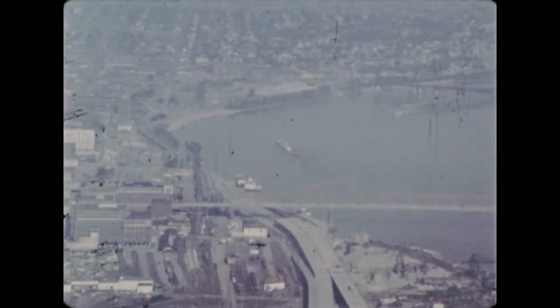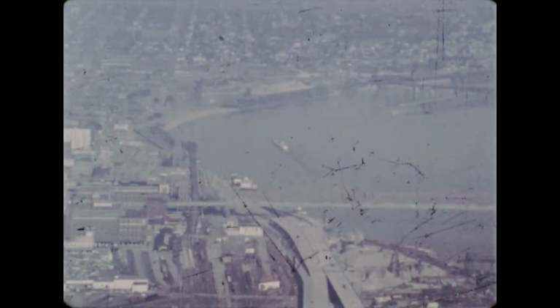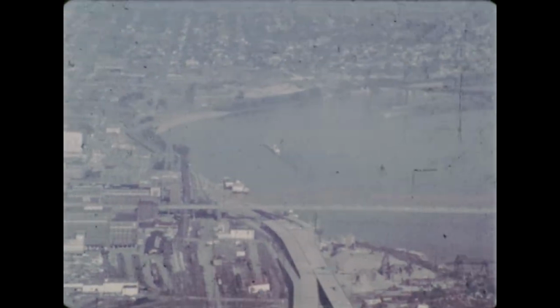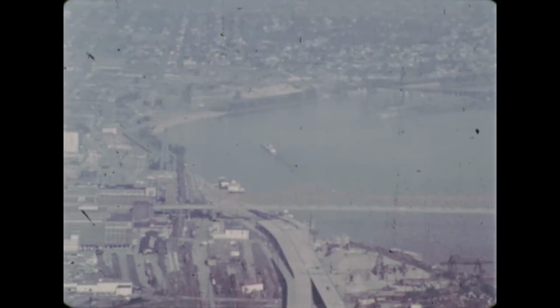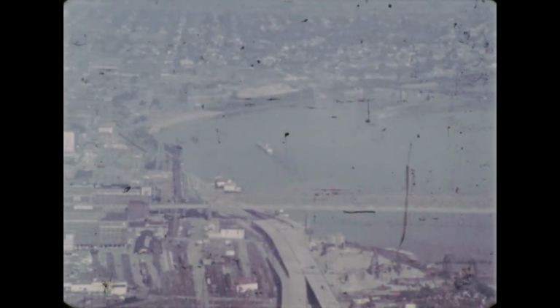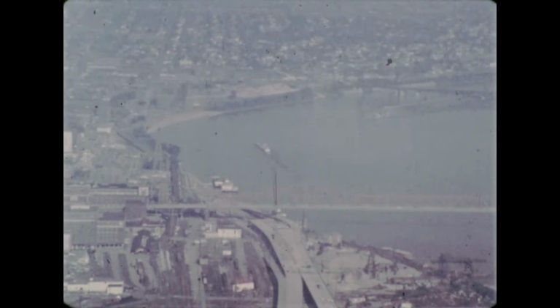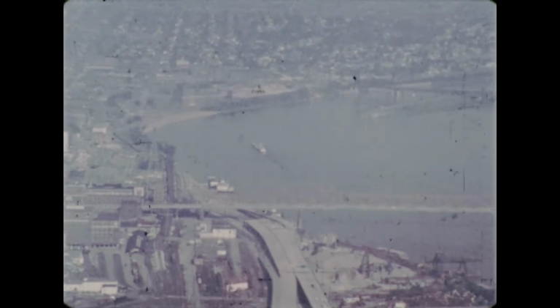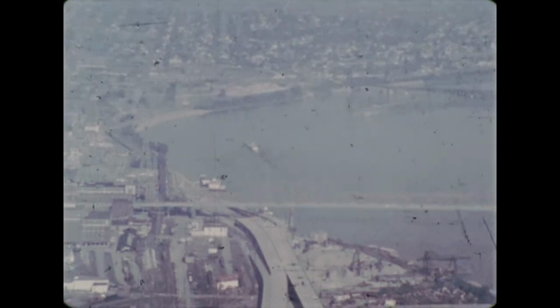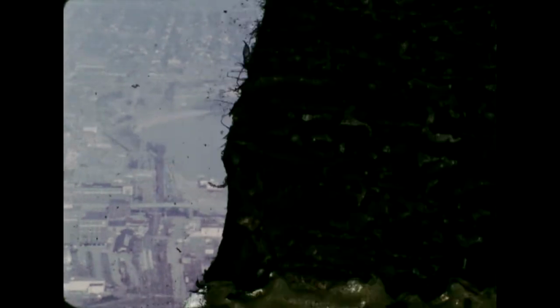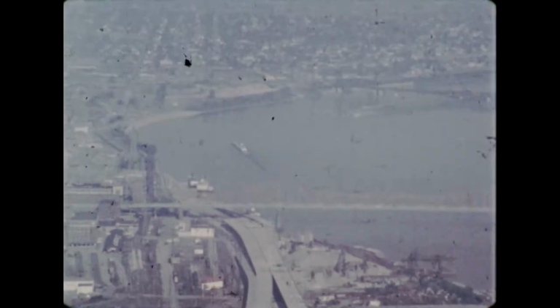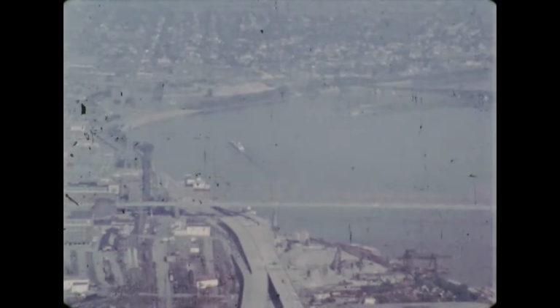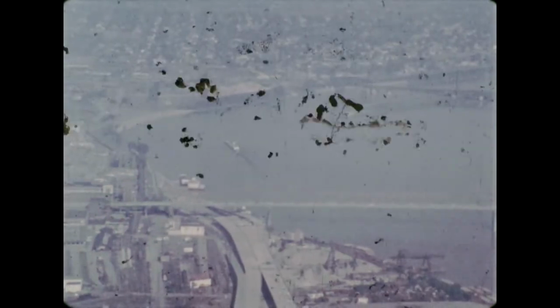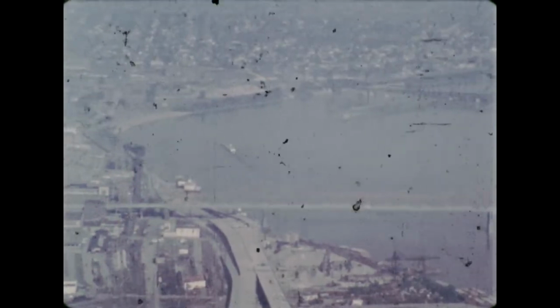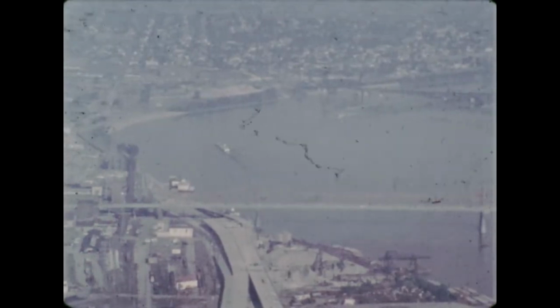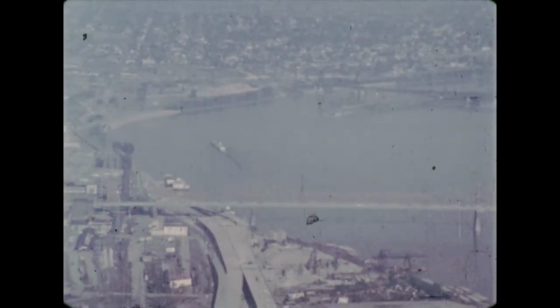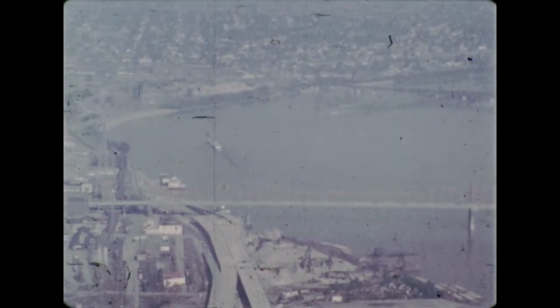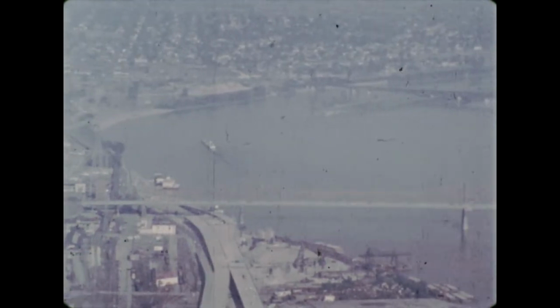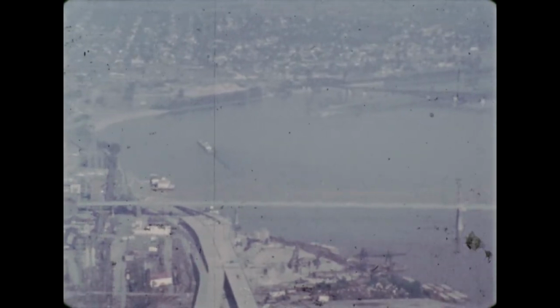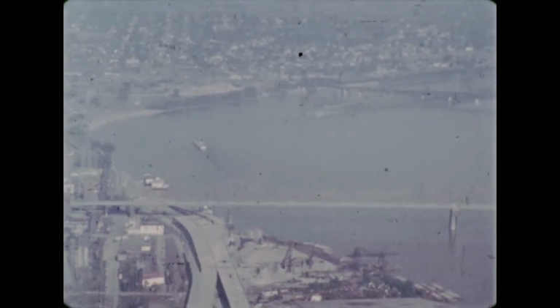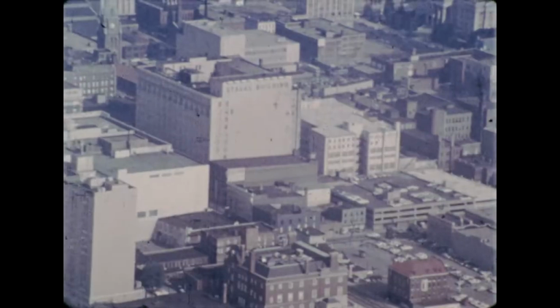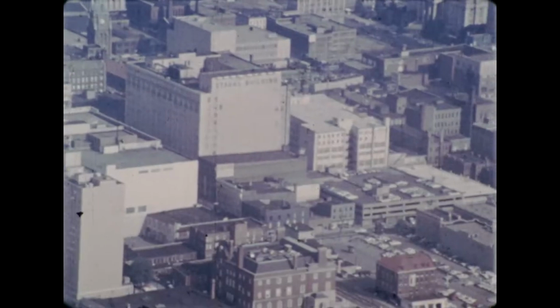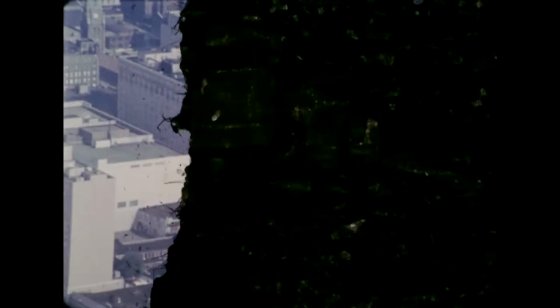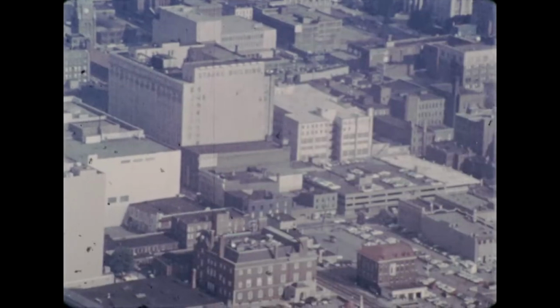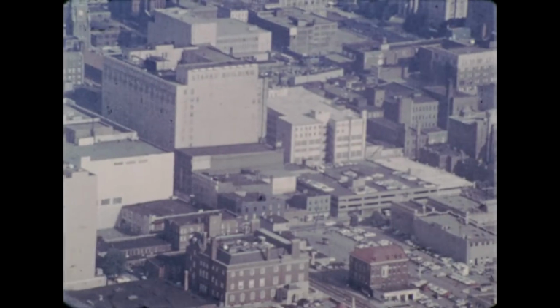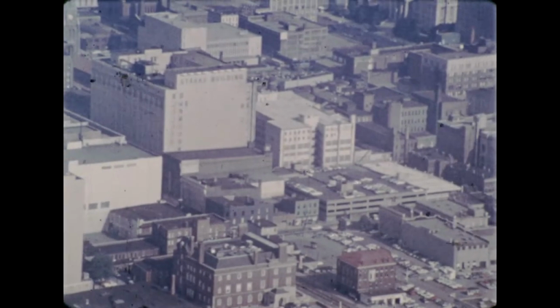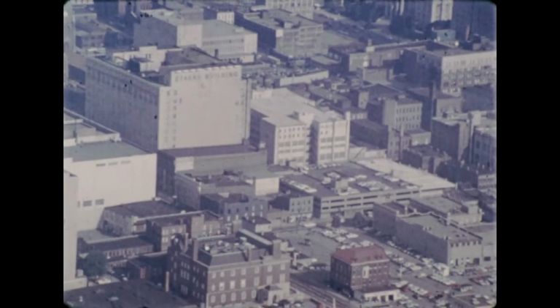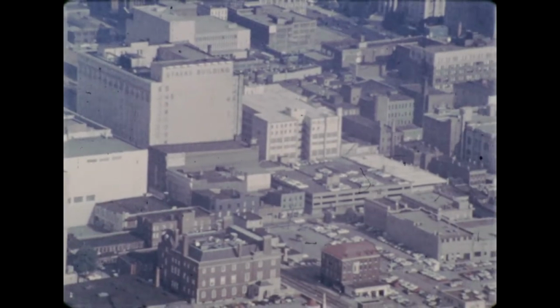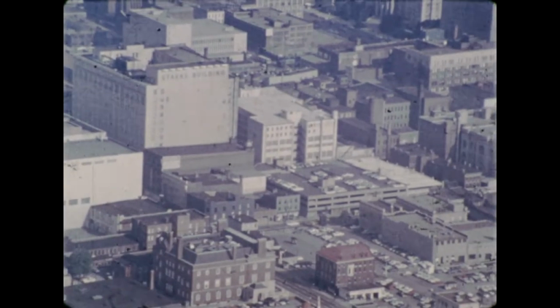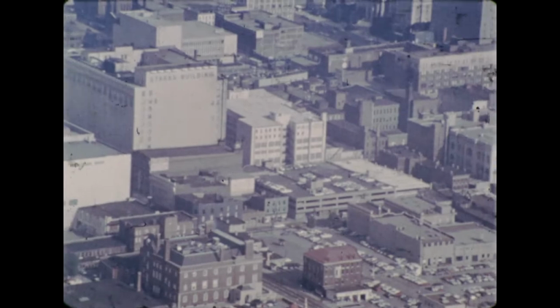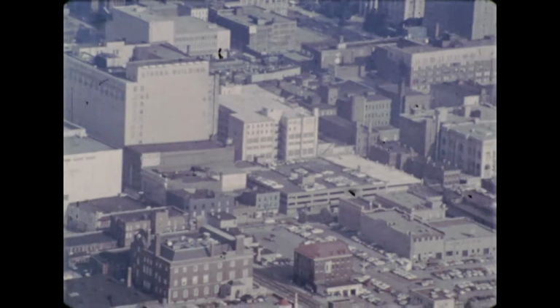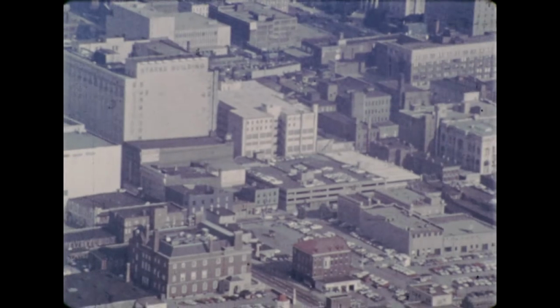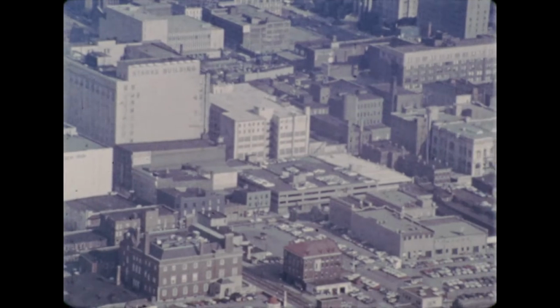Louisville produces many things, including clocks, toasters, irons, and other electrical appliances.